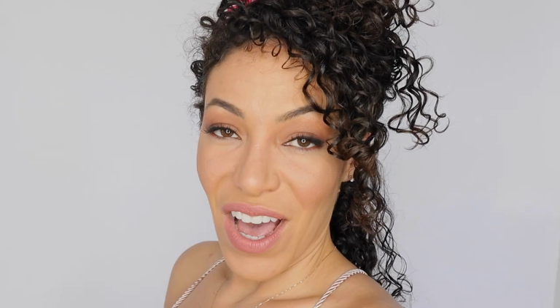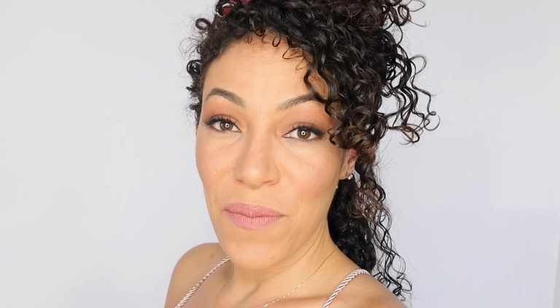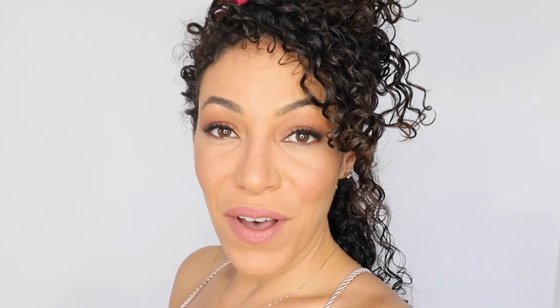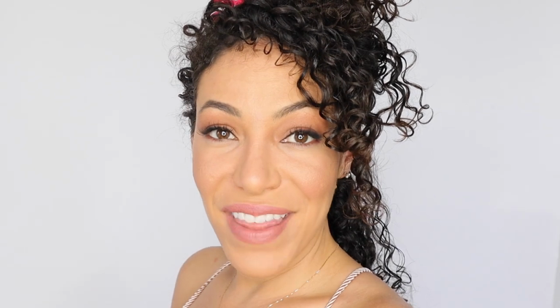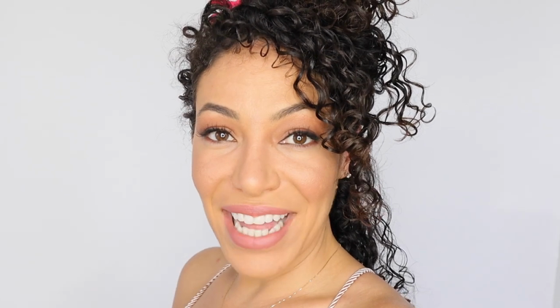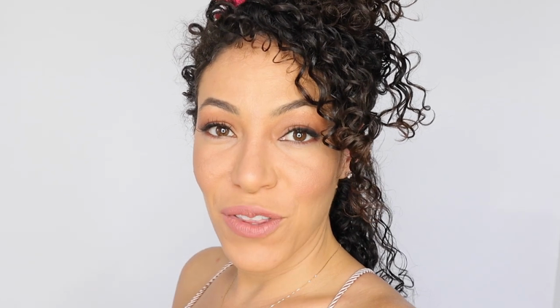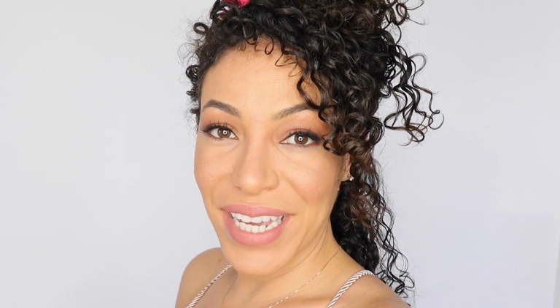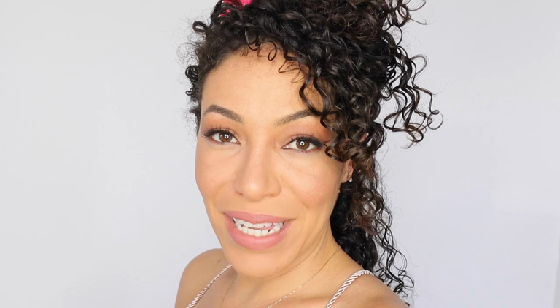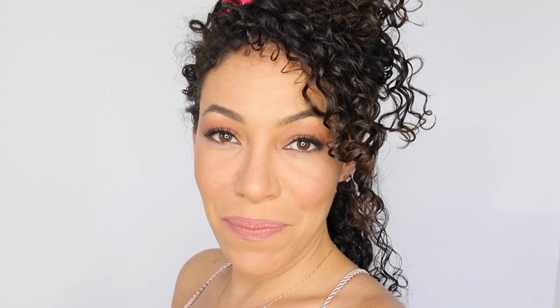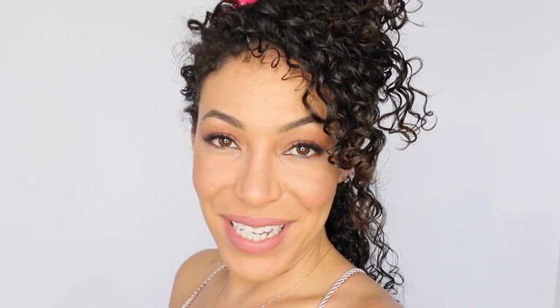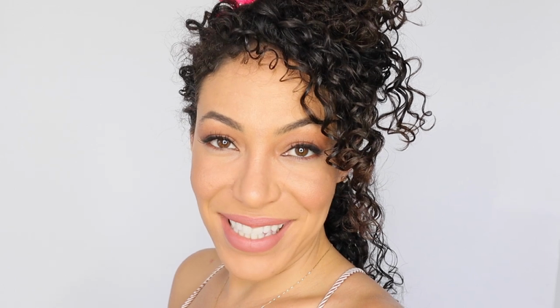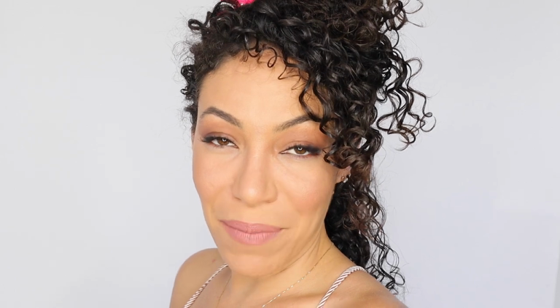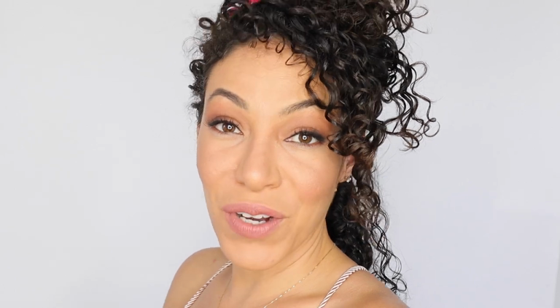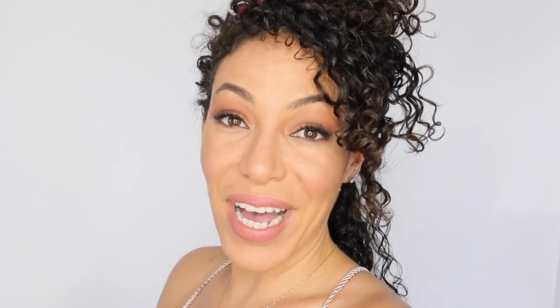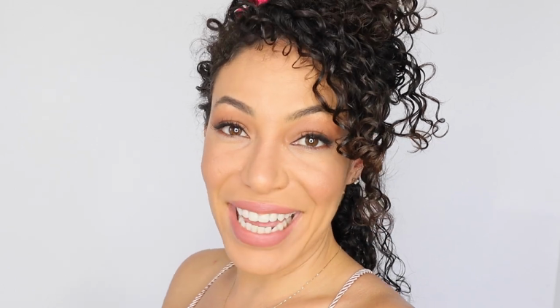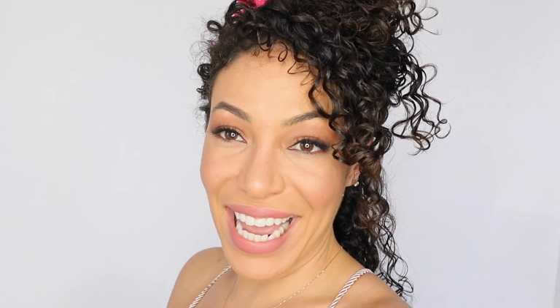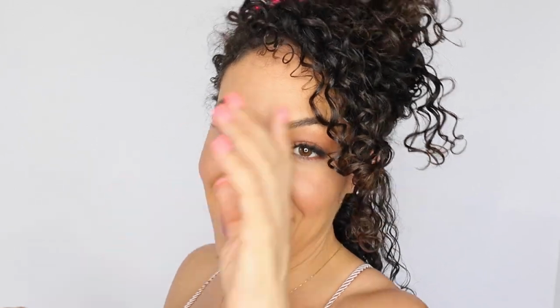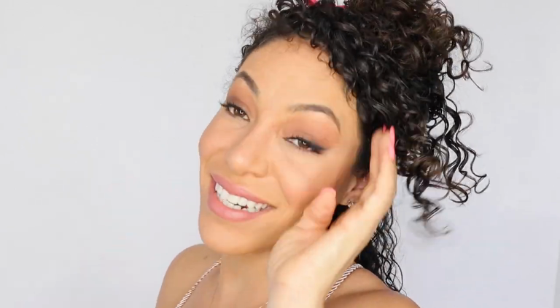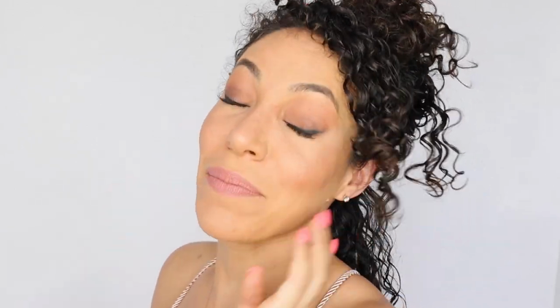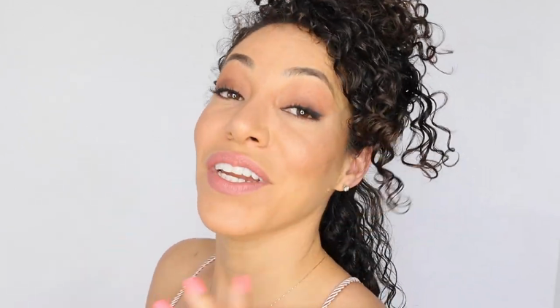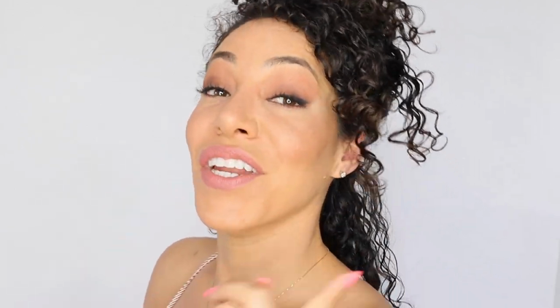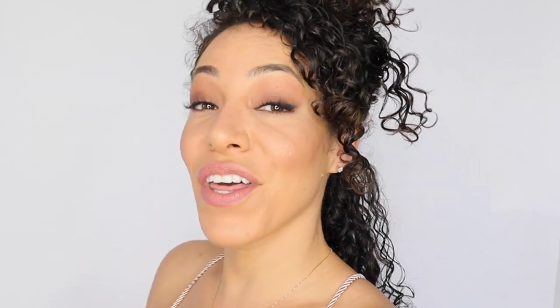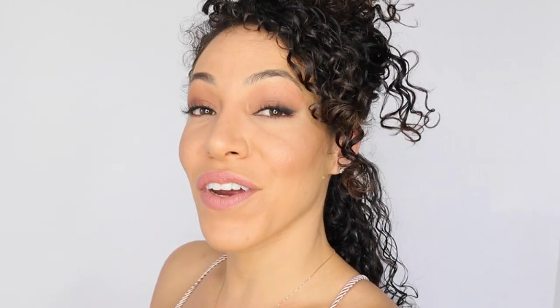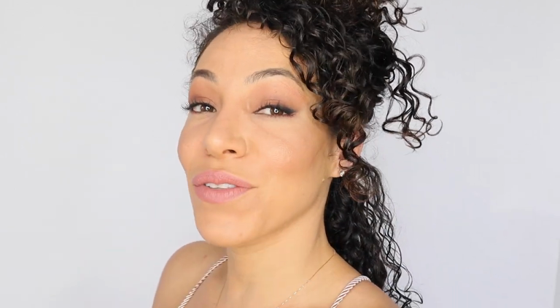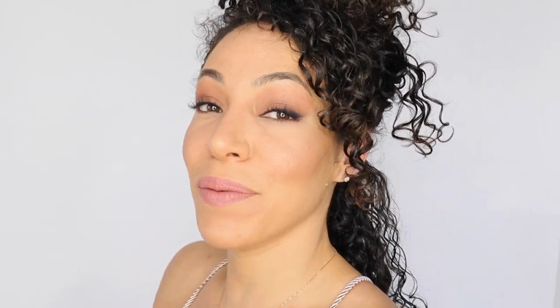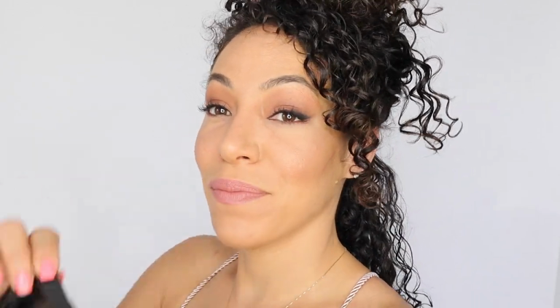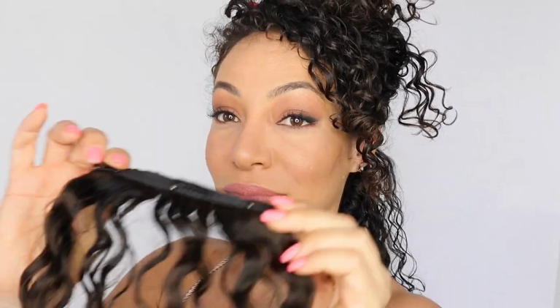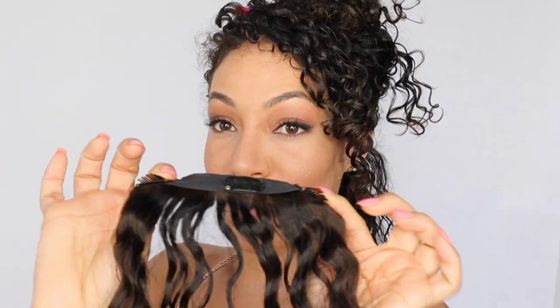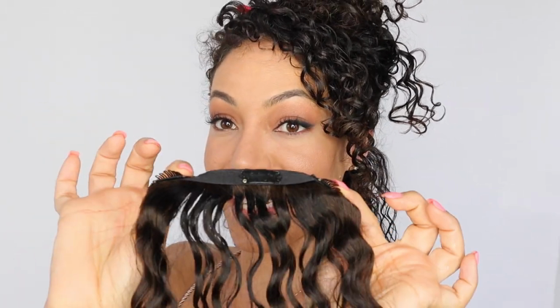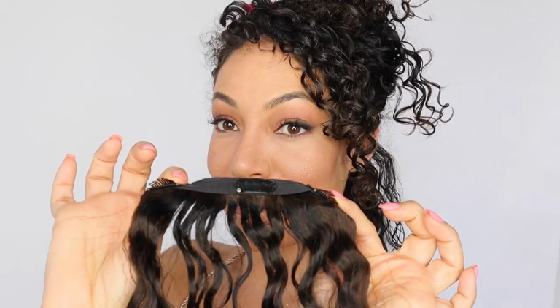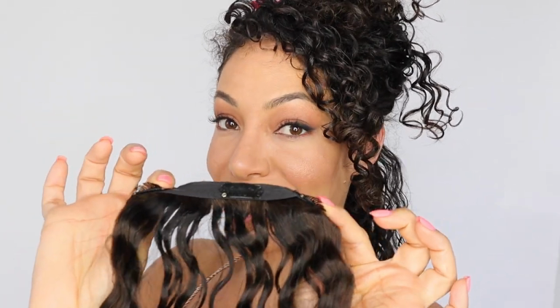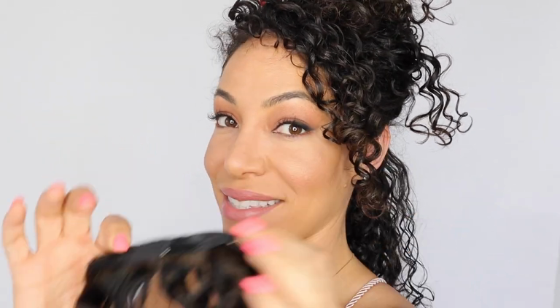Above that three-clip piece, I'm going to go ahead and clip on another three-clip piece.